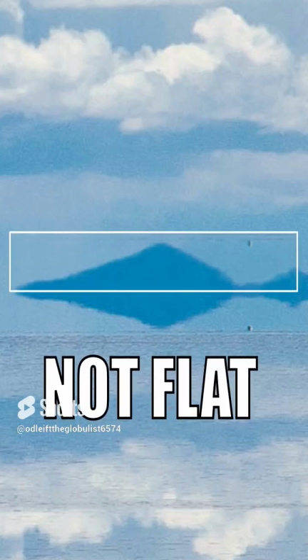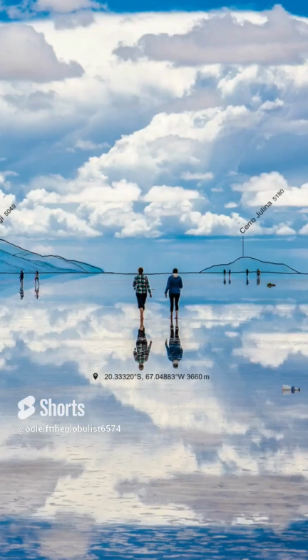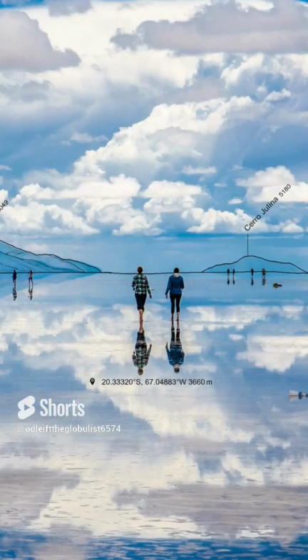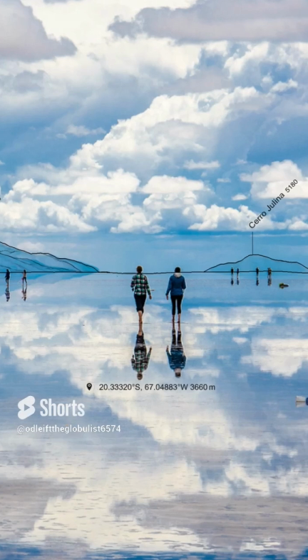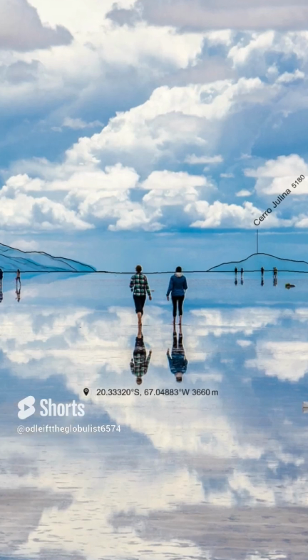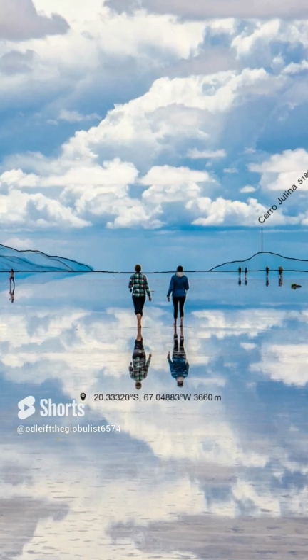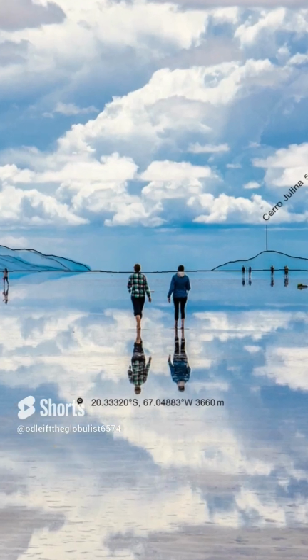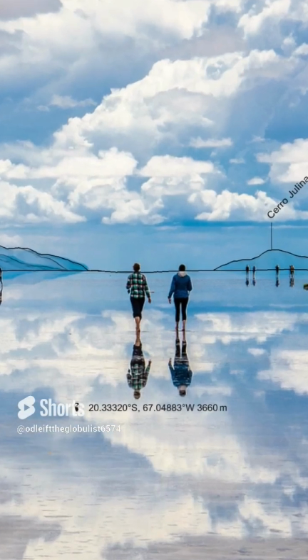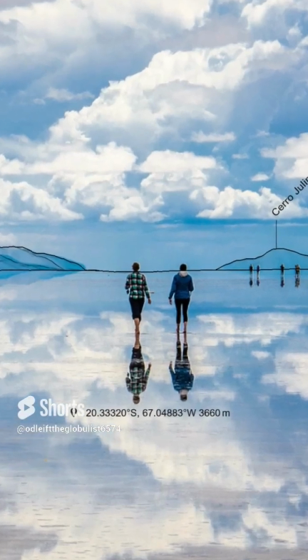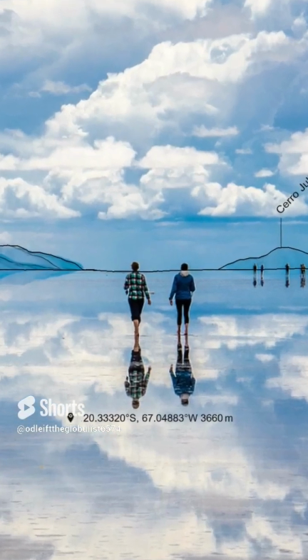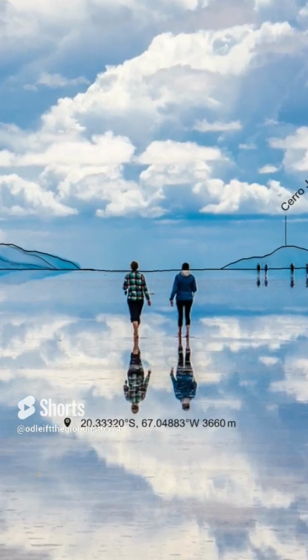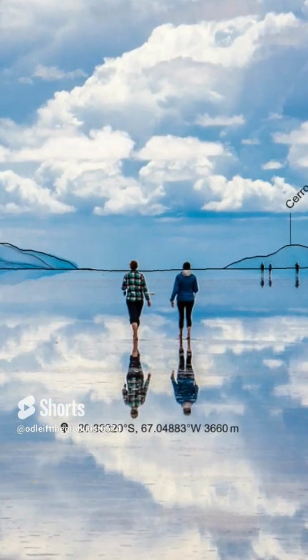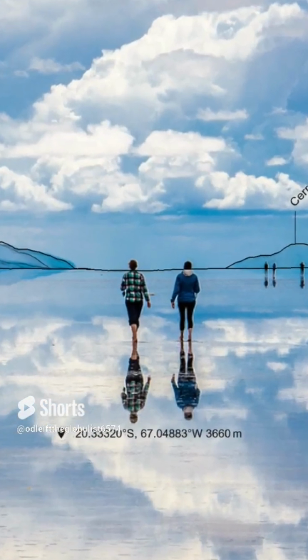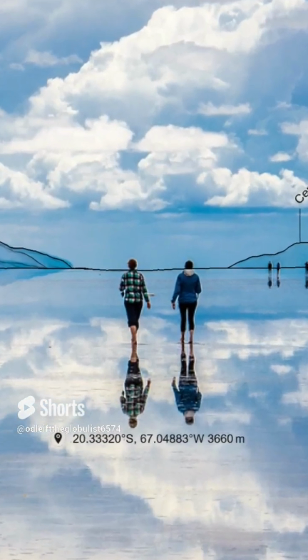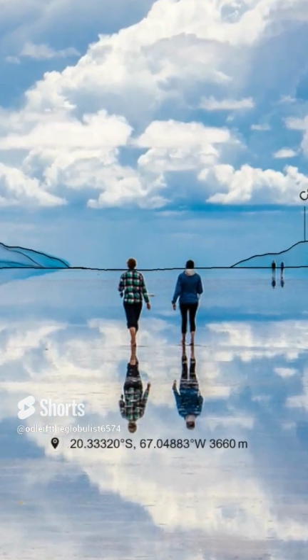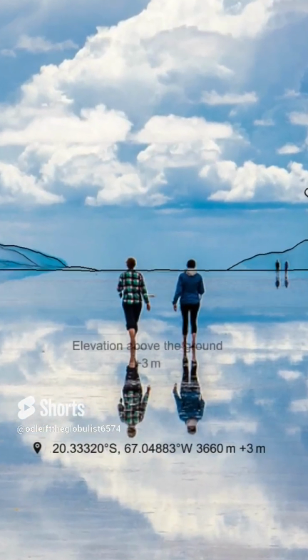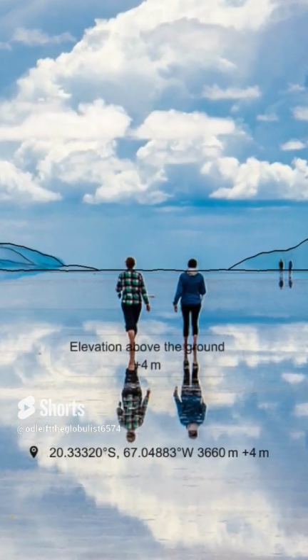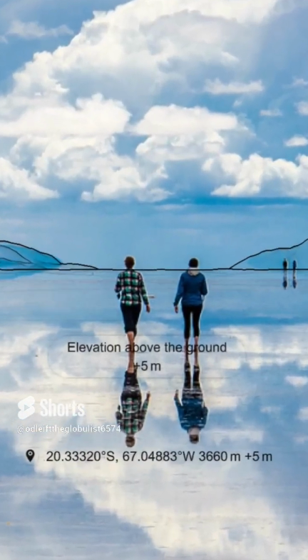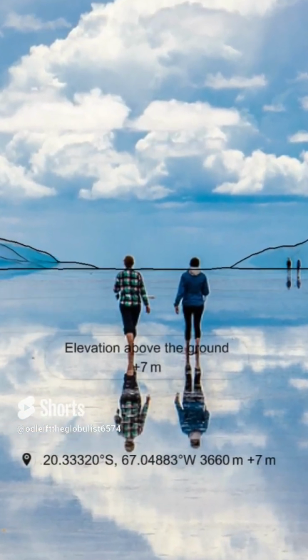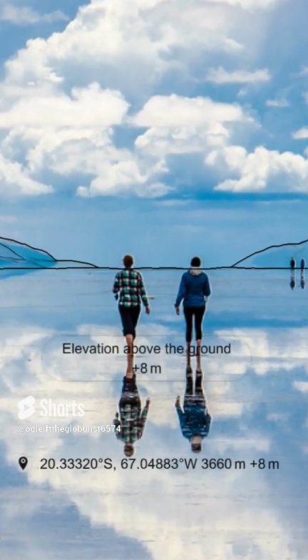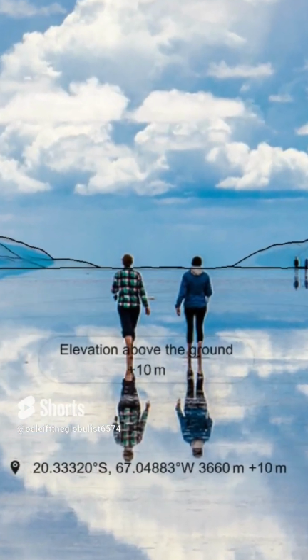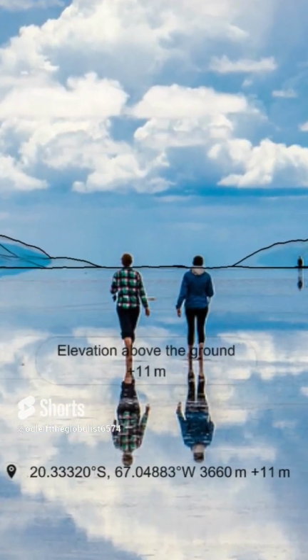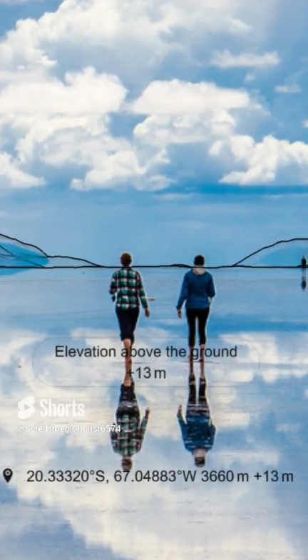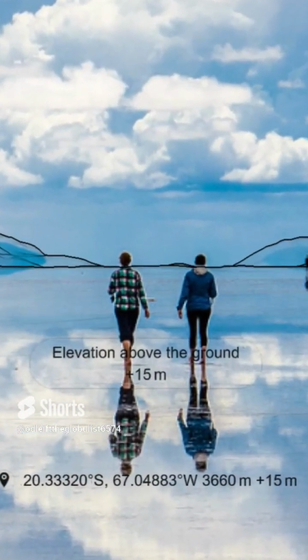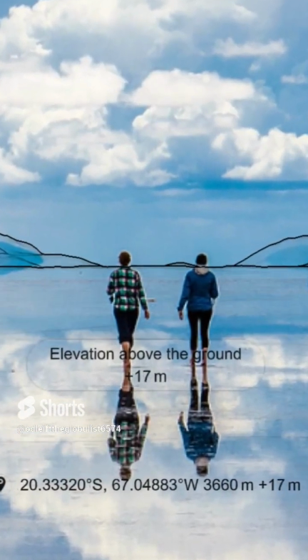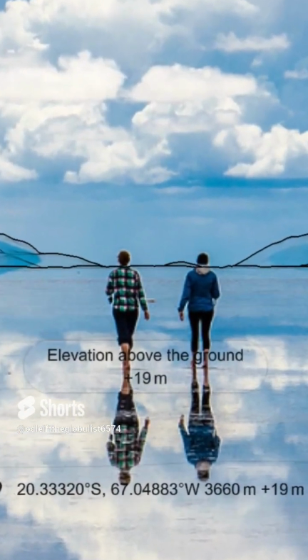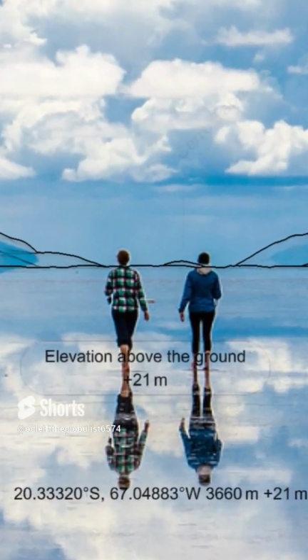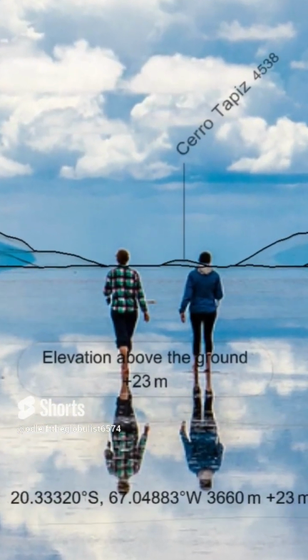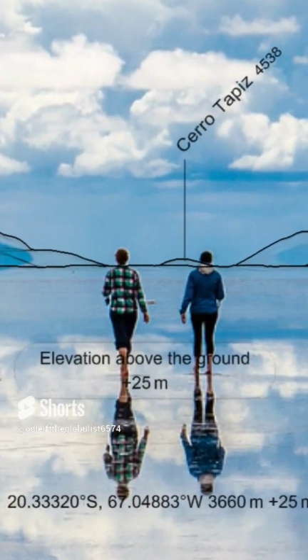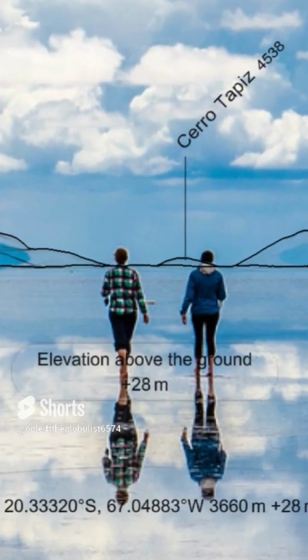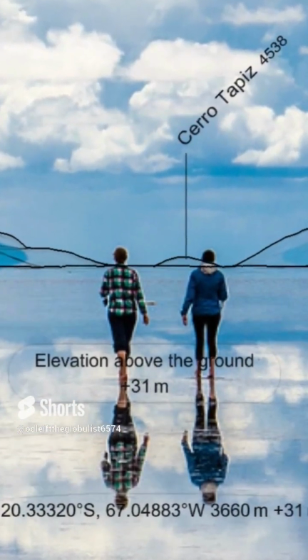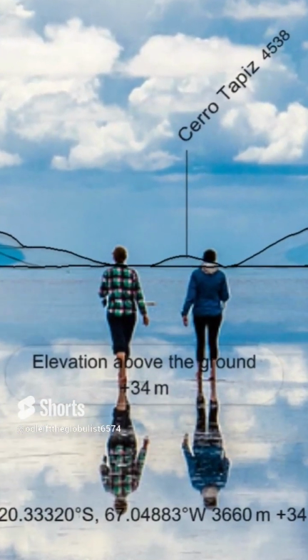No, seriously. We could have already guessed that Earth is not flat. Because where is the bottom of those mountains?